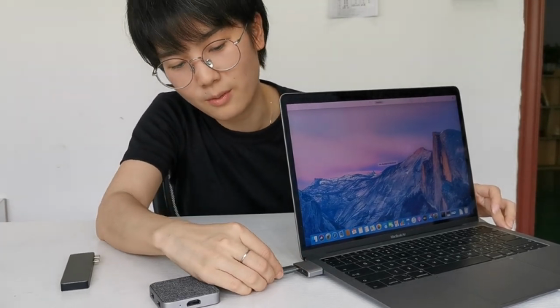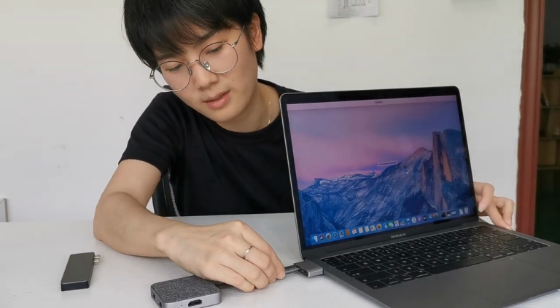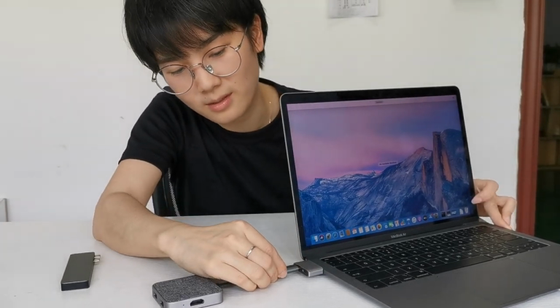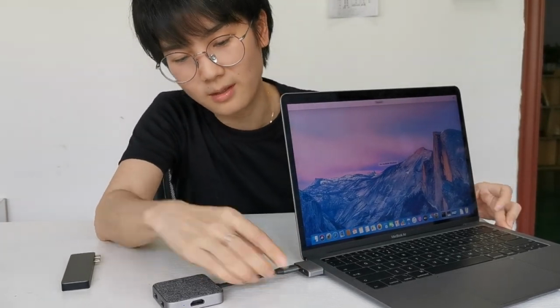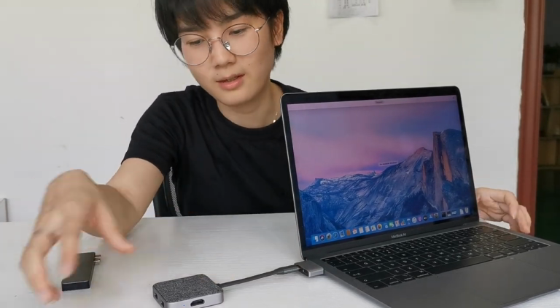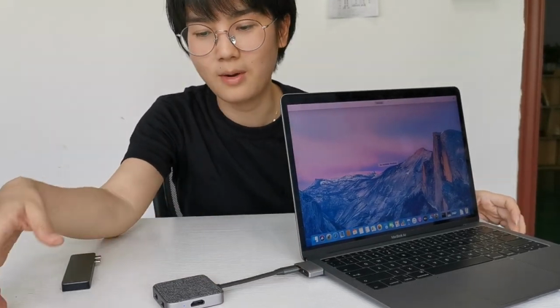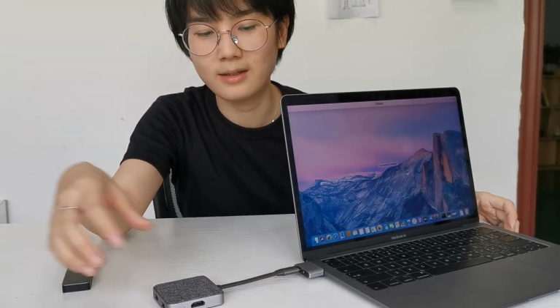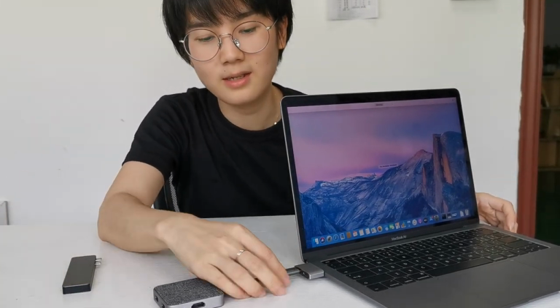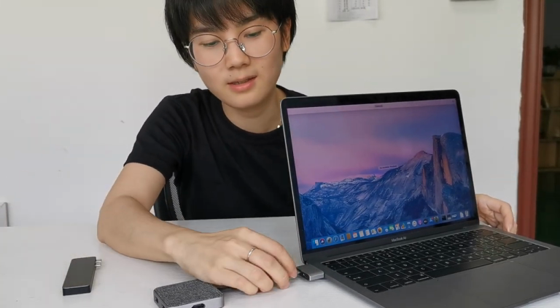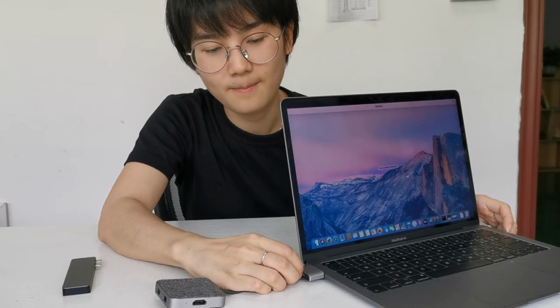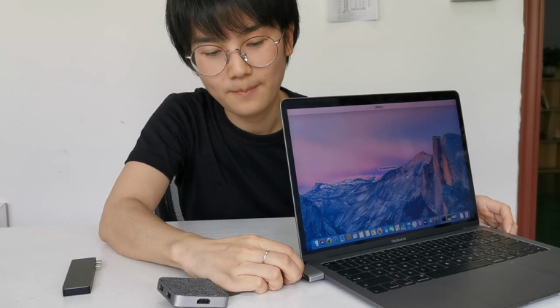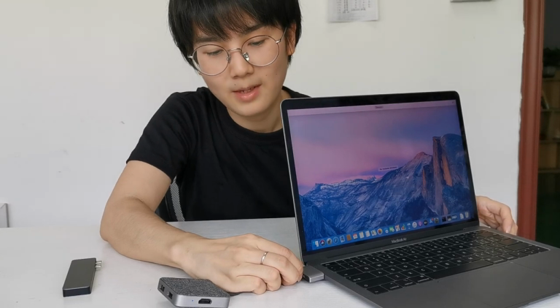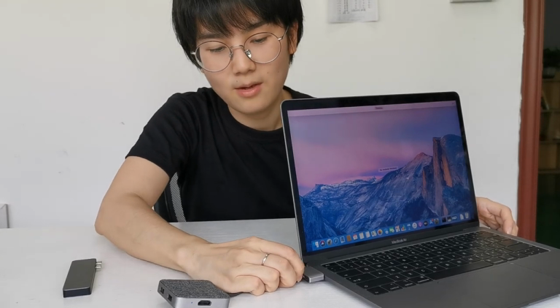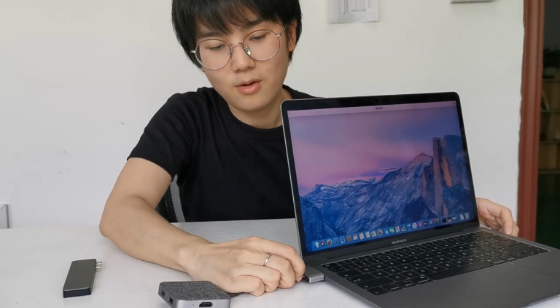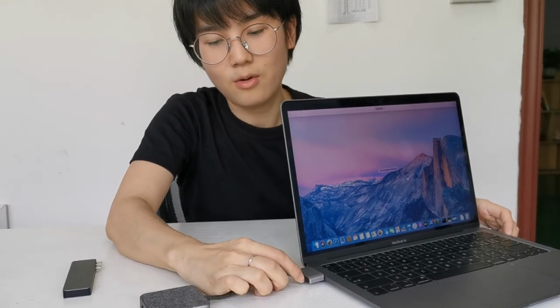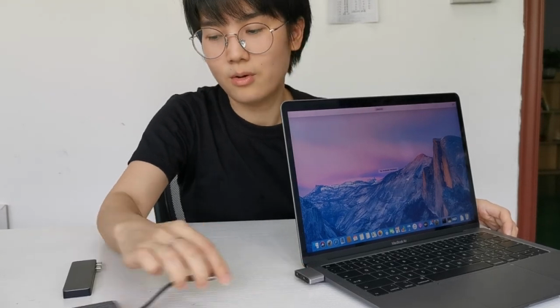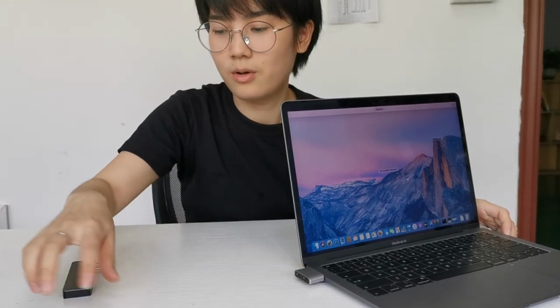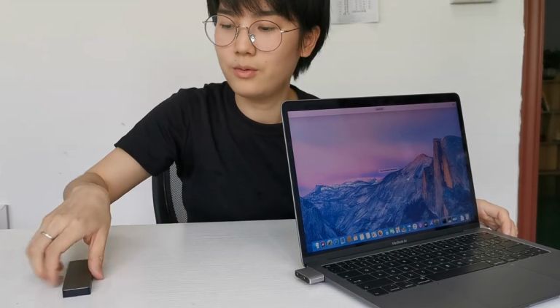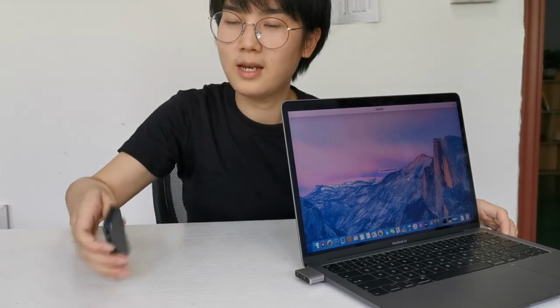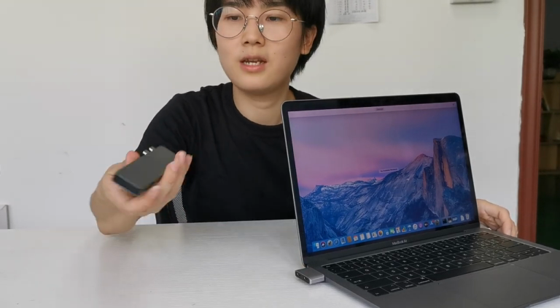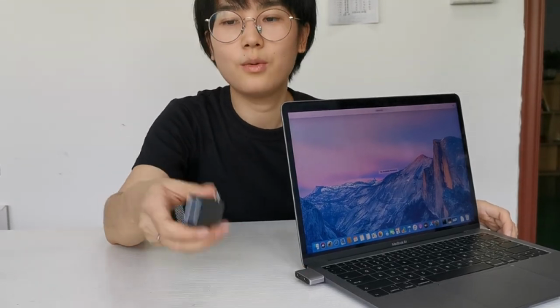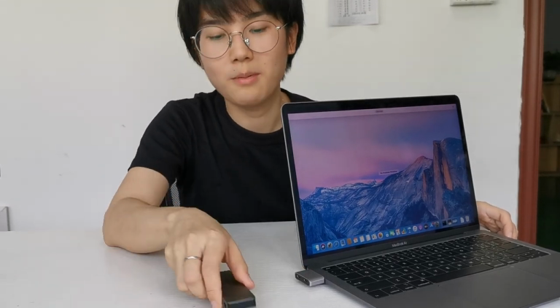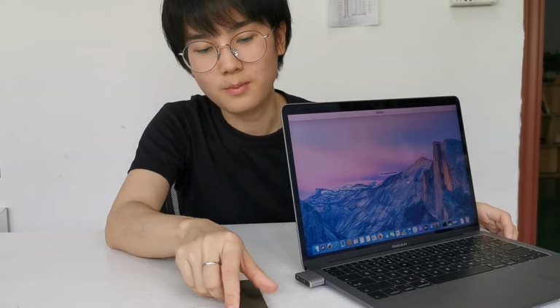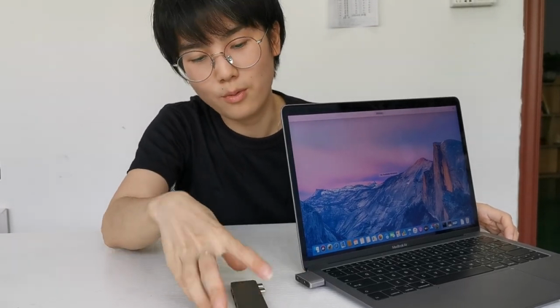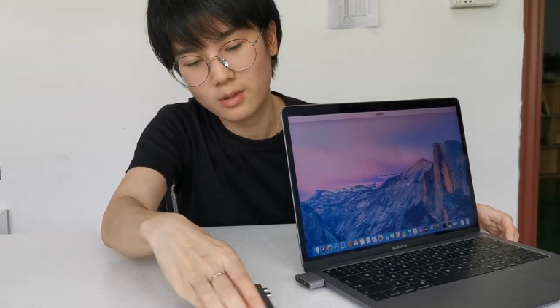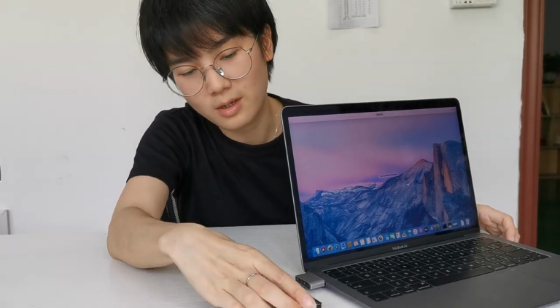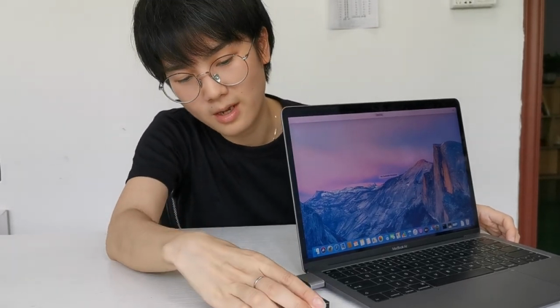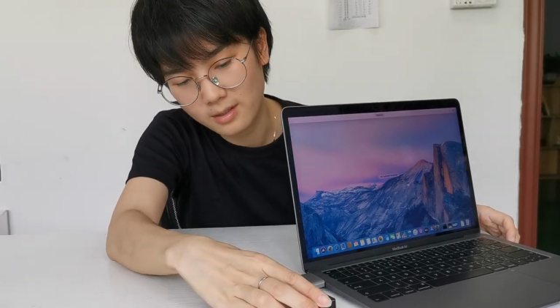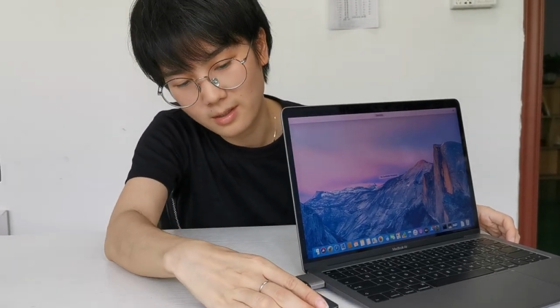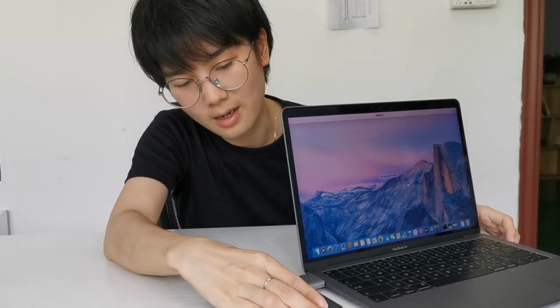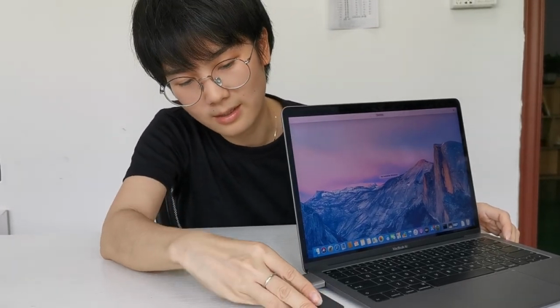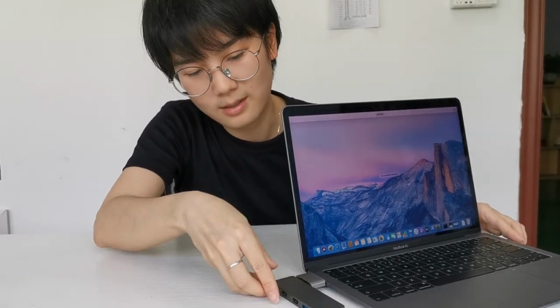And you can just connect like this, or use any duotype support to connect like this.